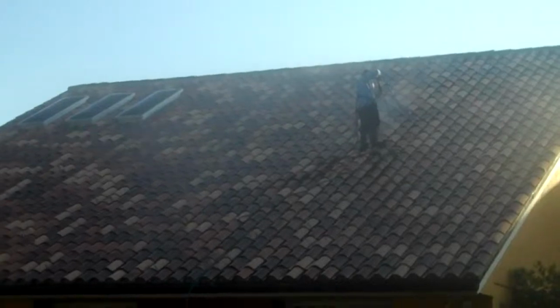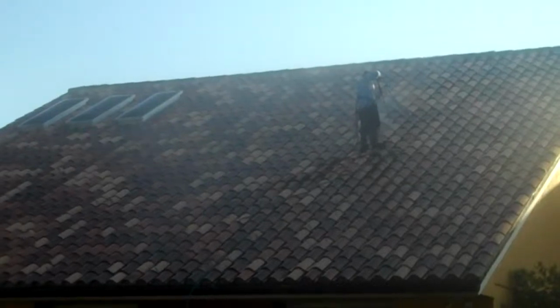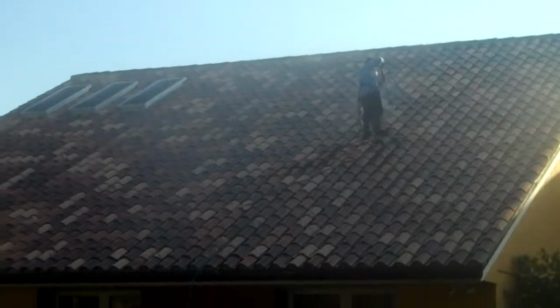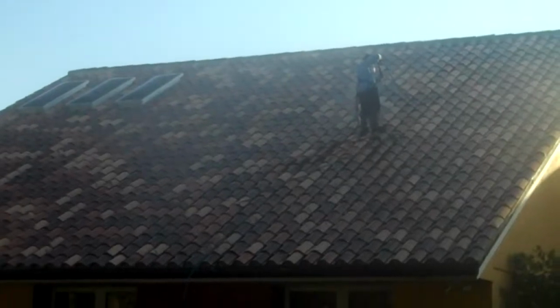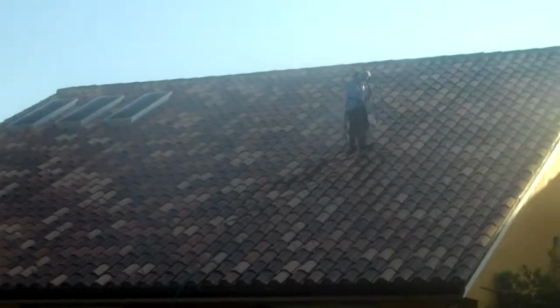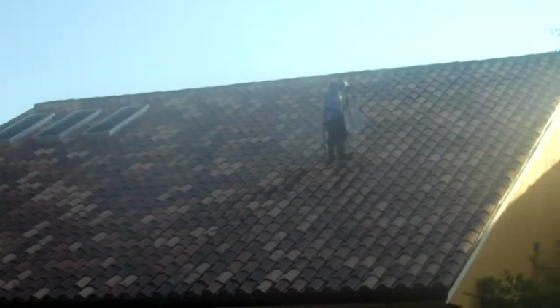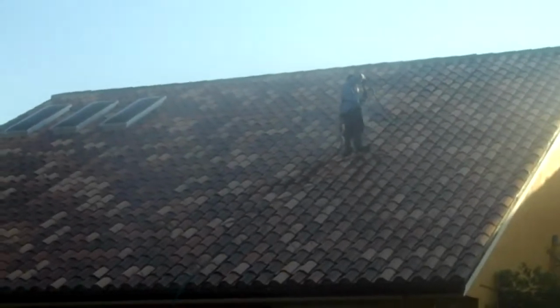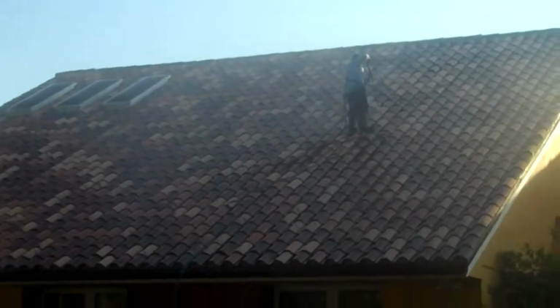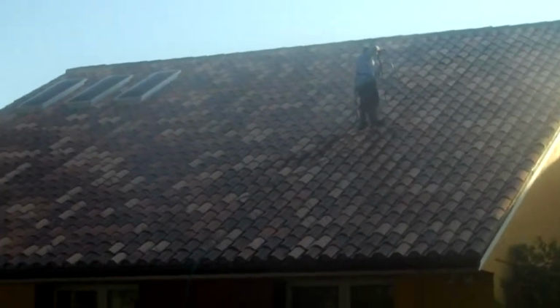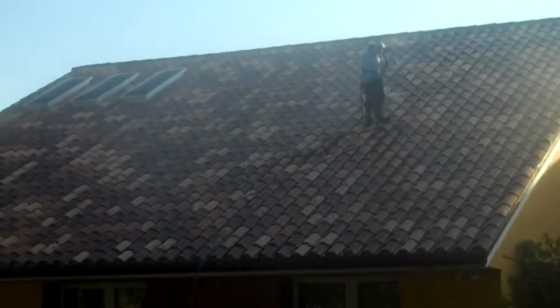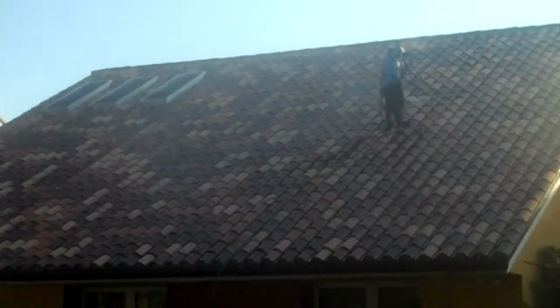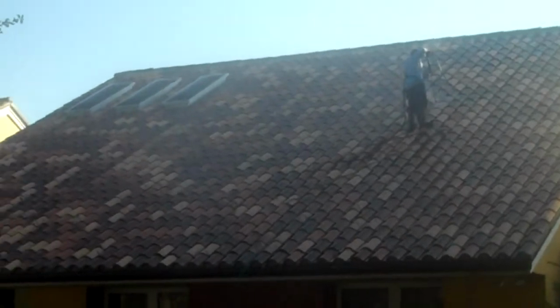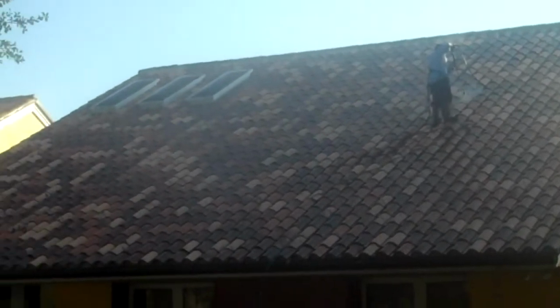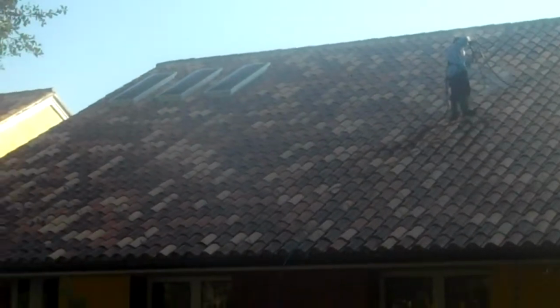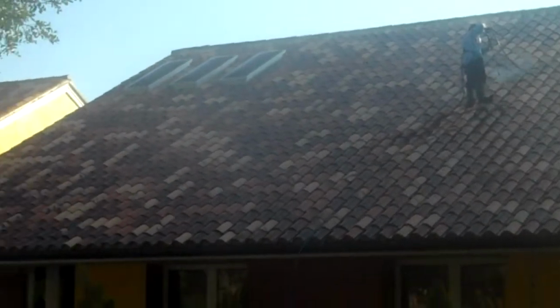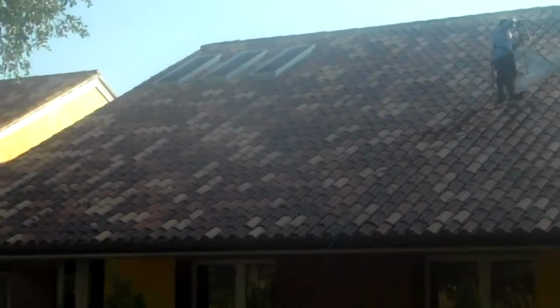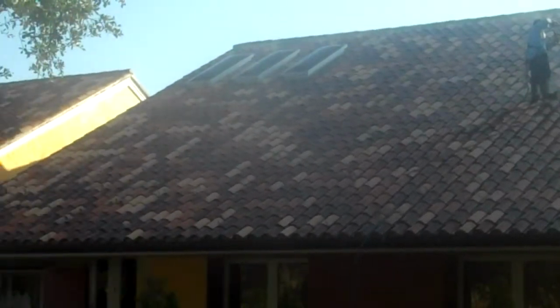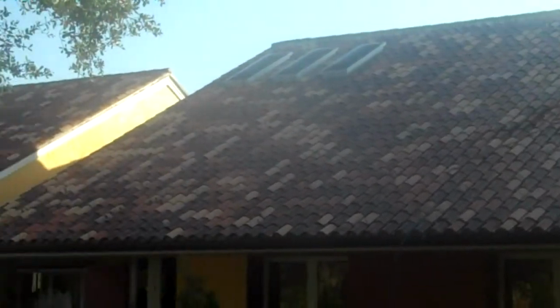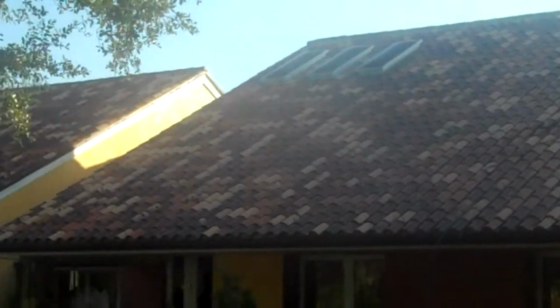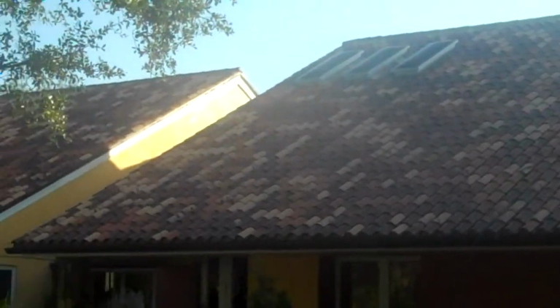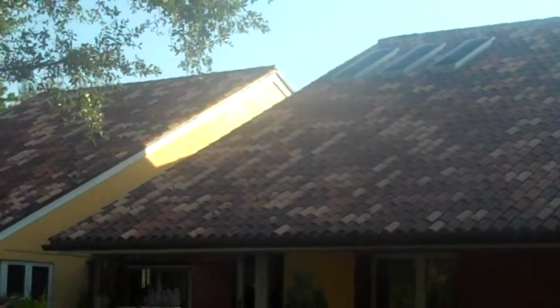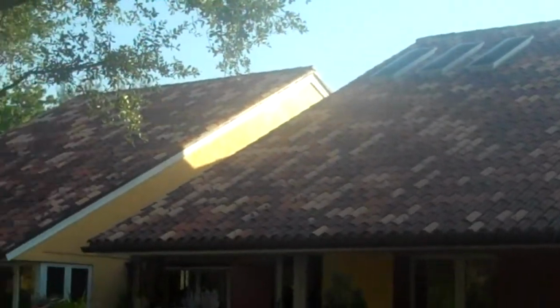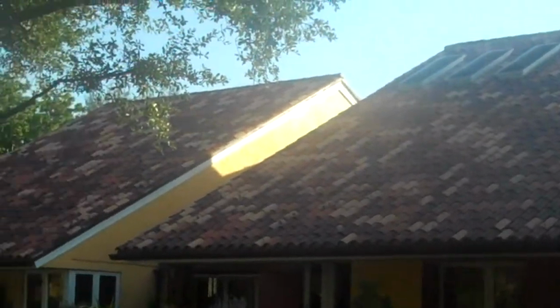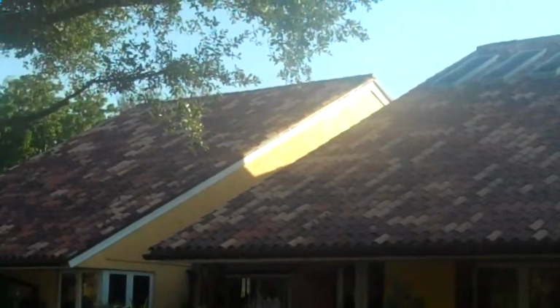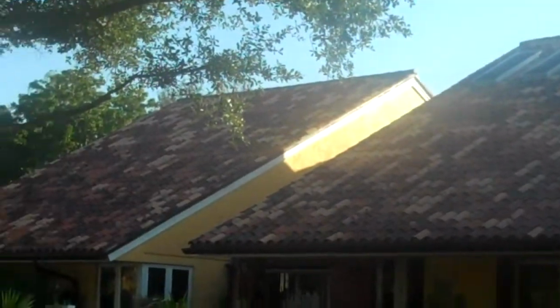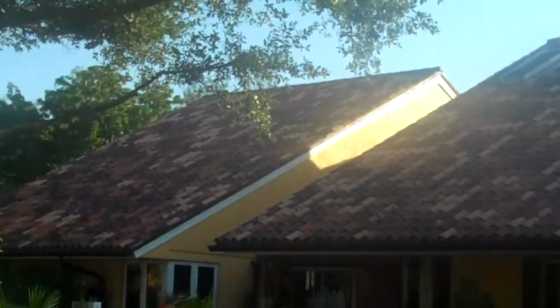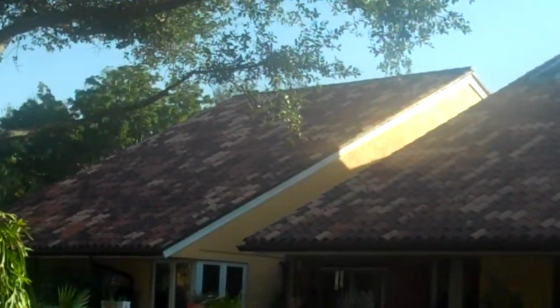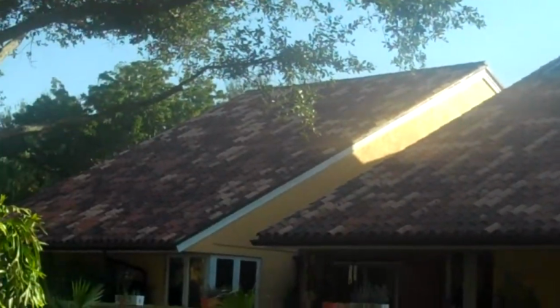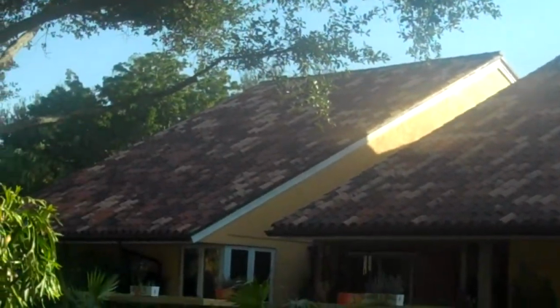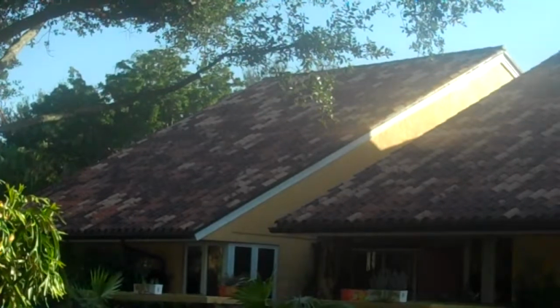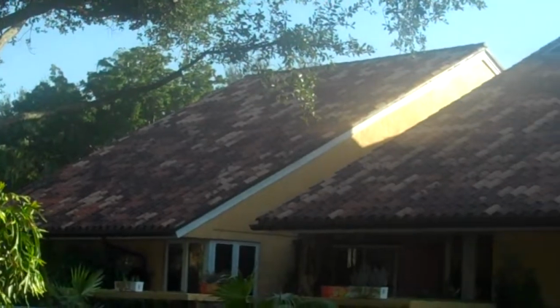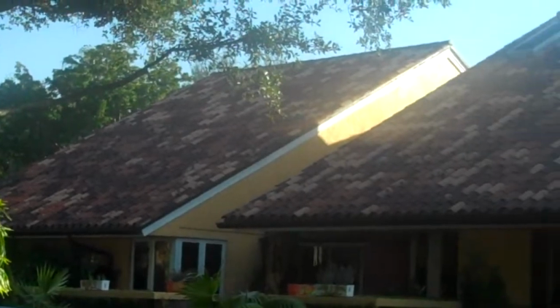This is a maintenance job that we're doing. We're doing a pressure wash of the entire roof.